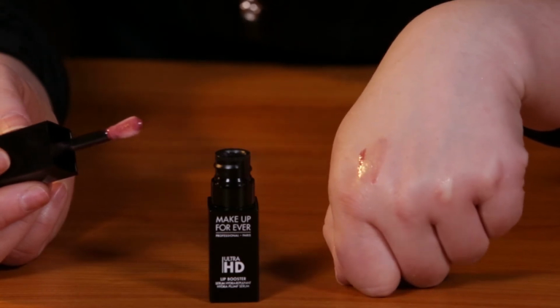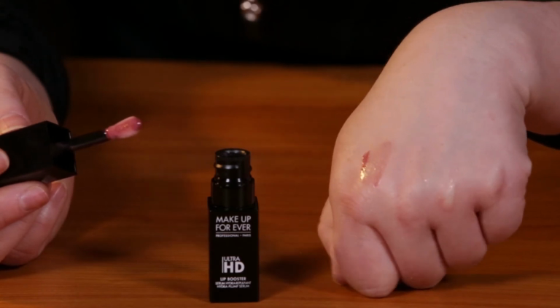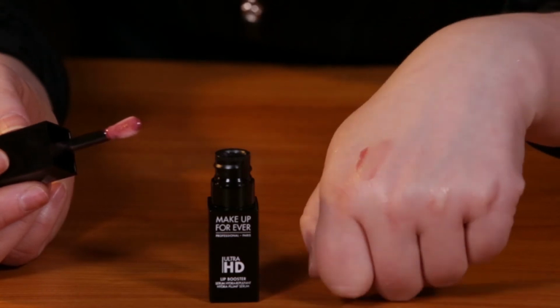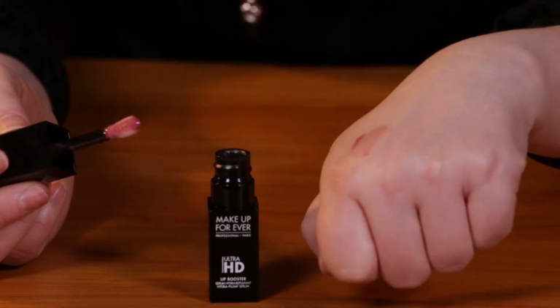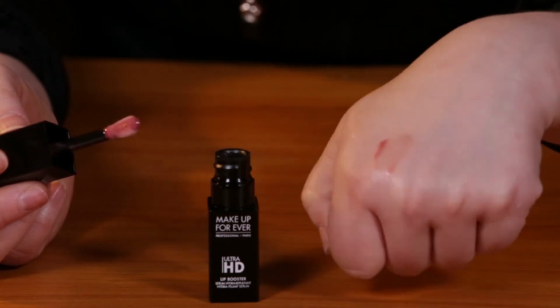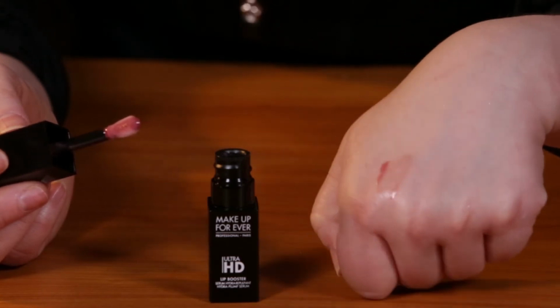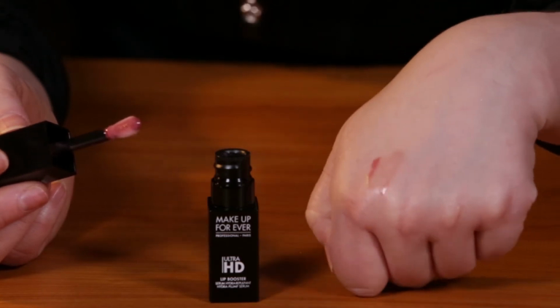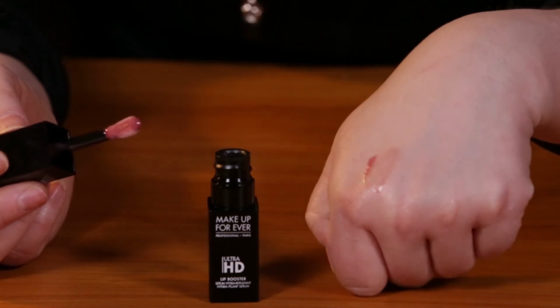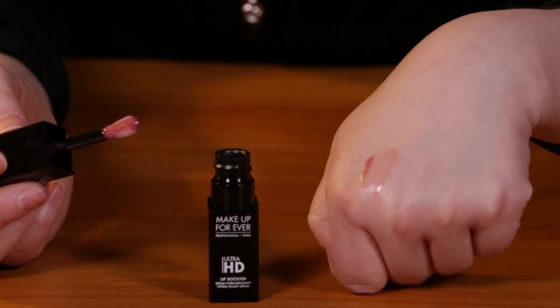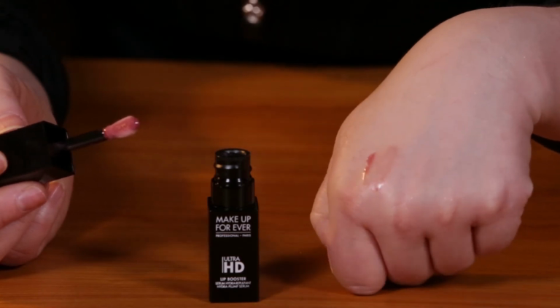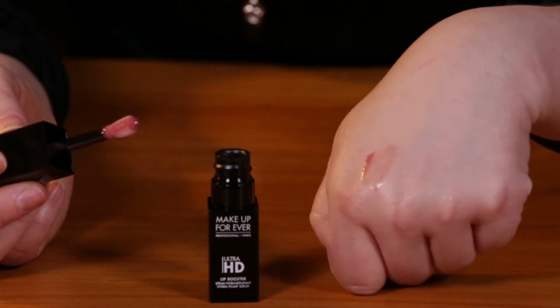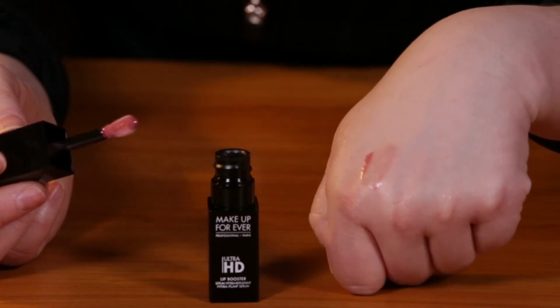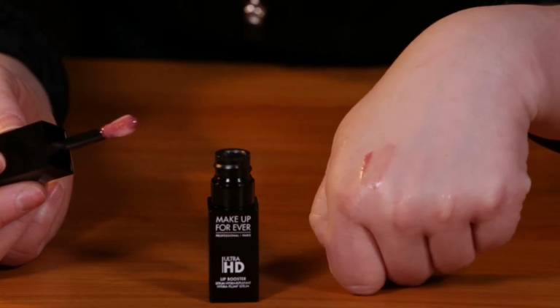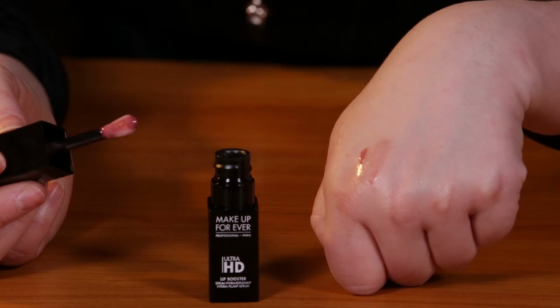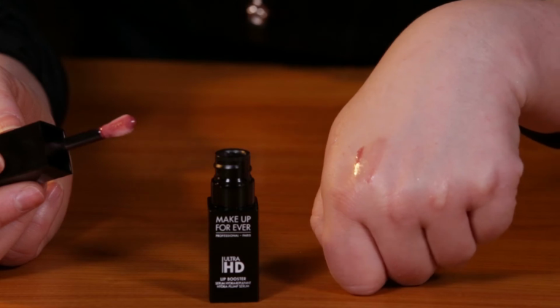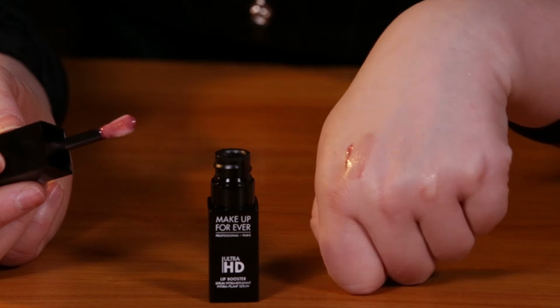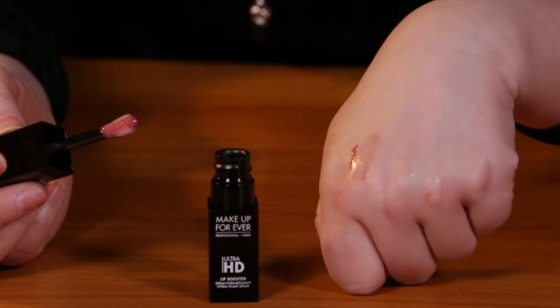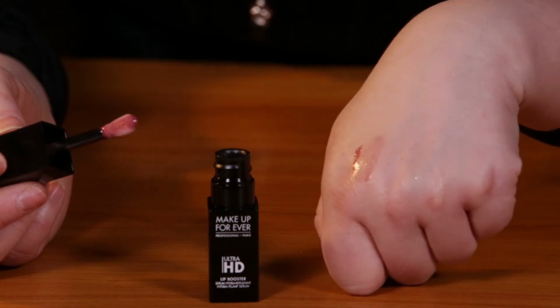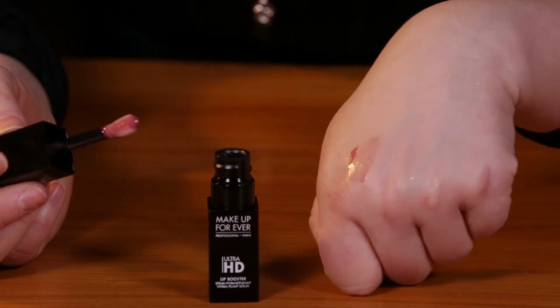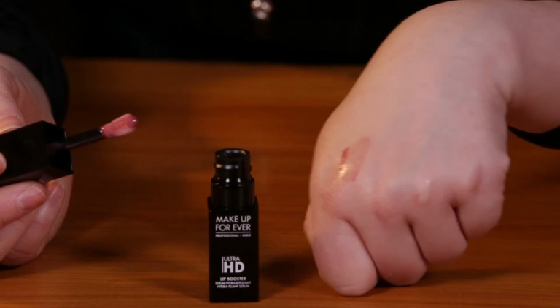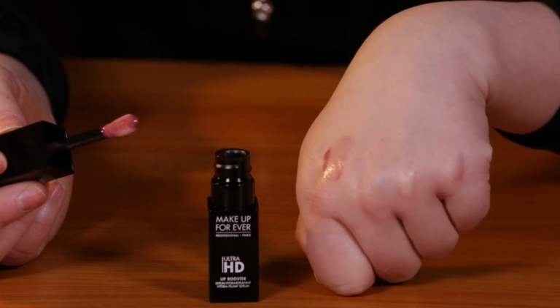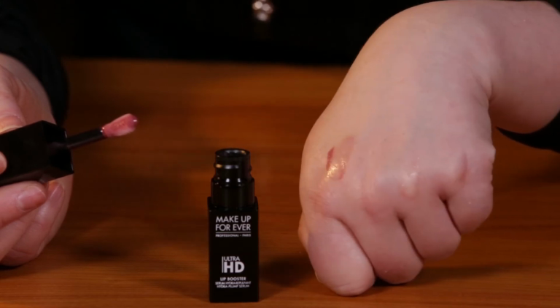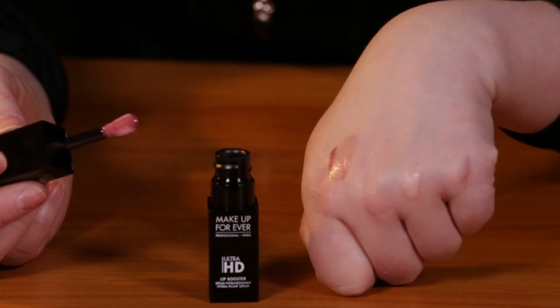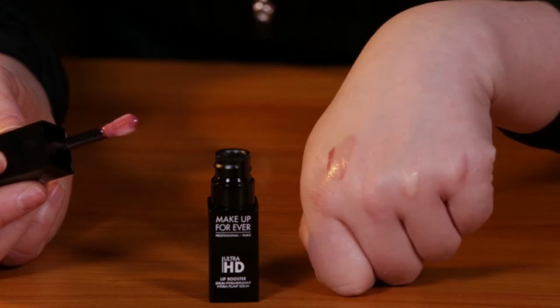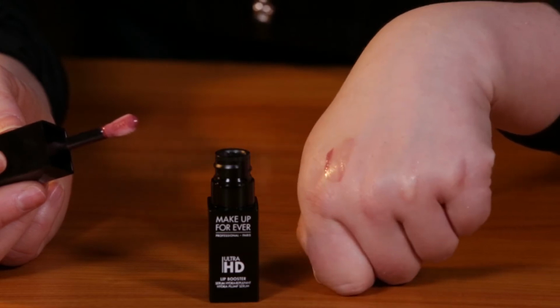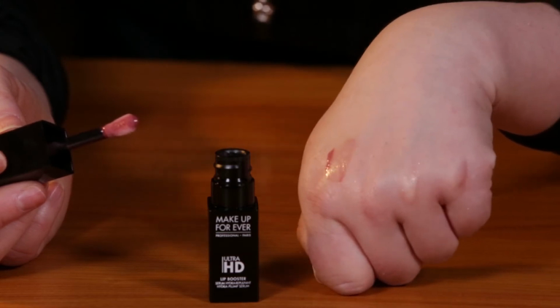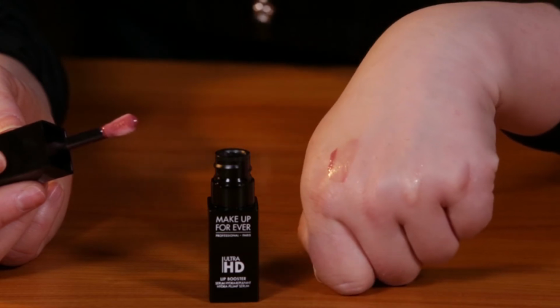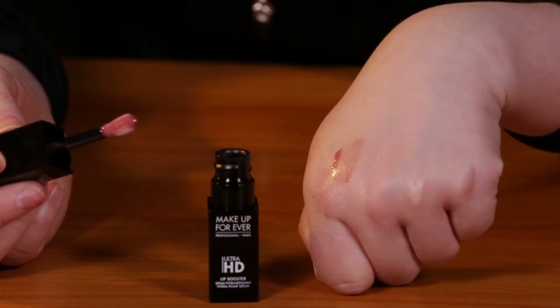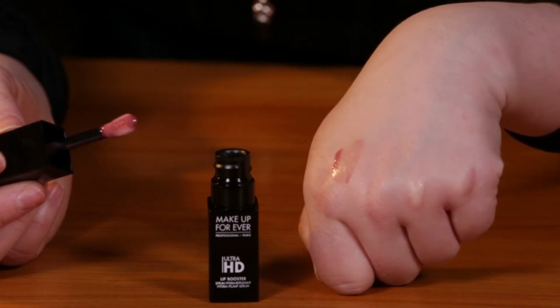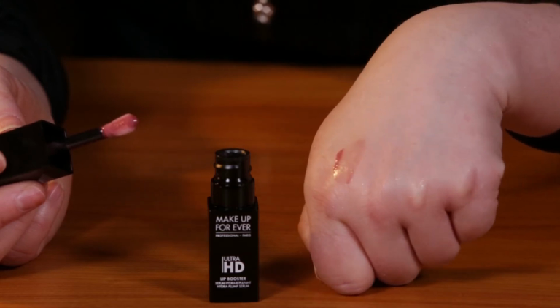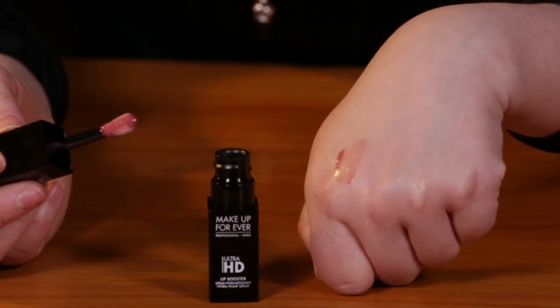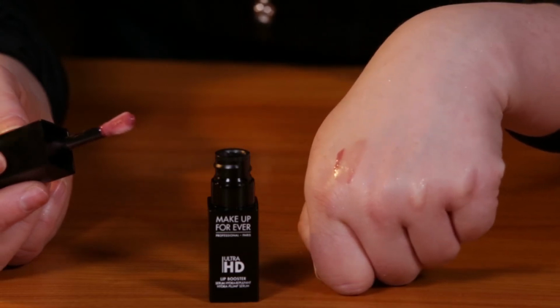After you apply this, if there's any excess, I would just gently wipe it off, and then apply your lipstick on top of it.